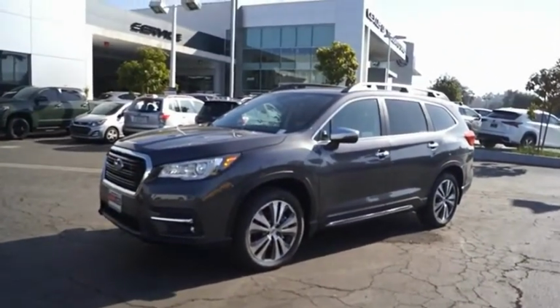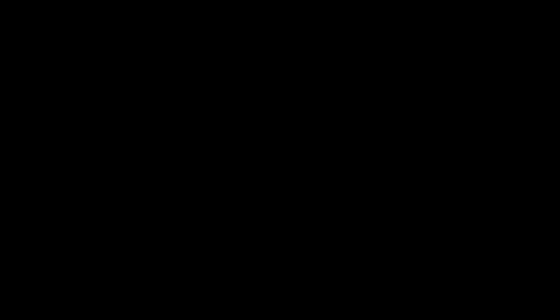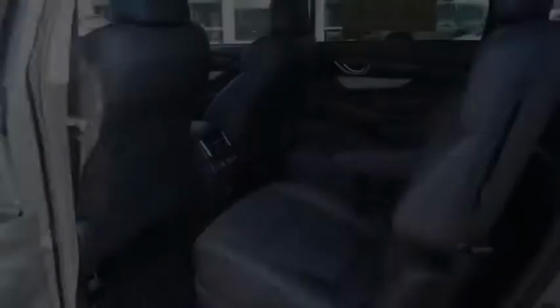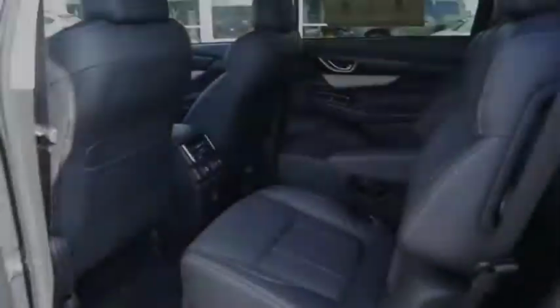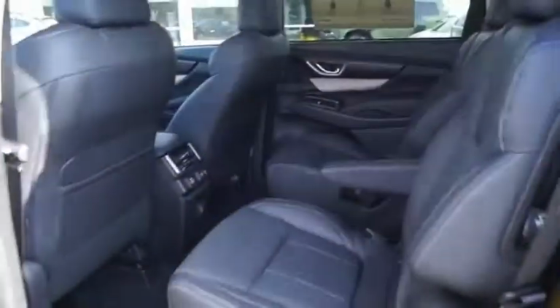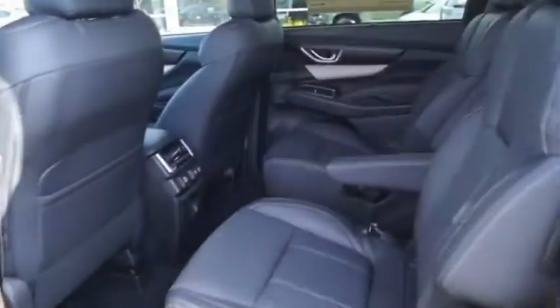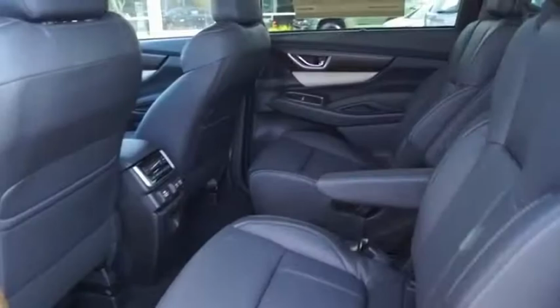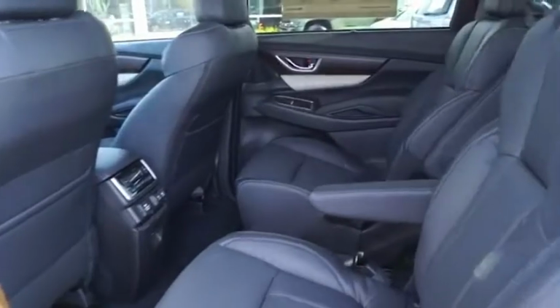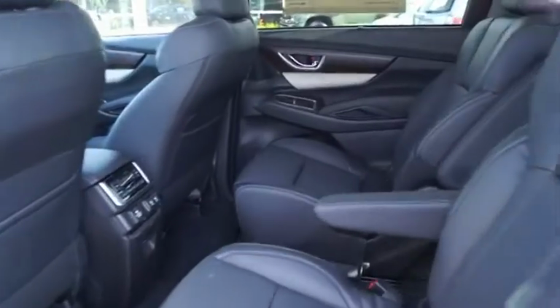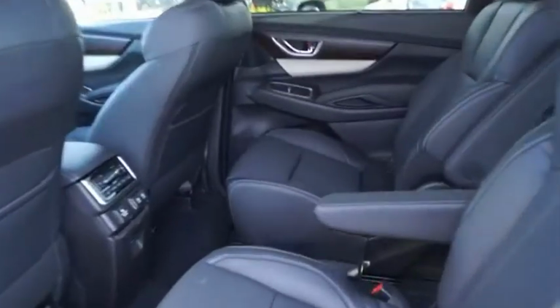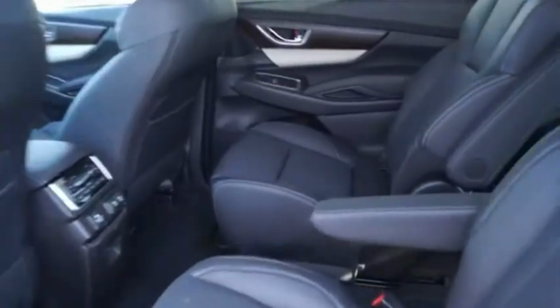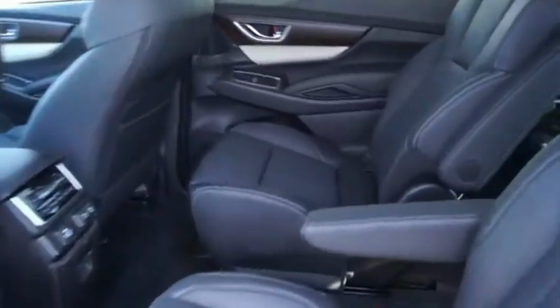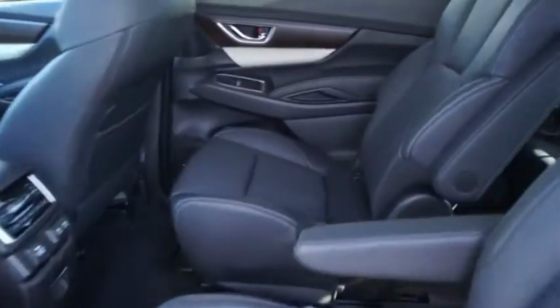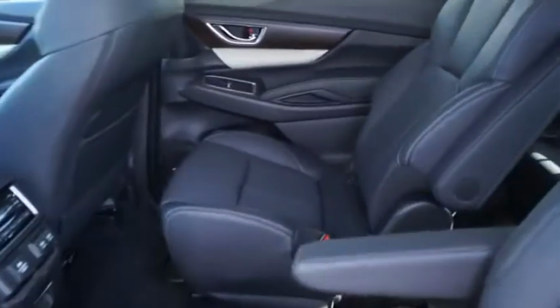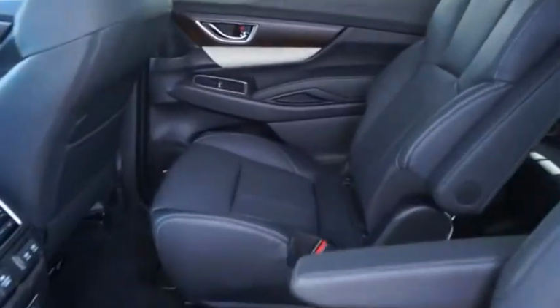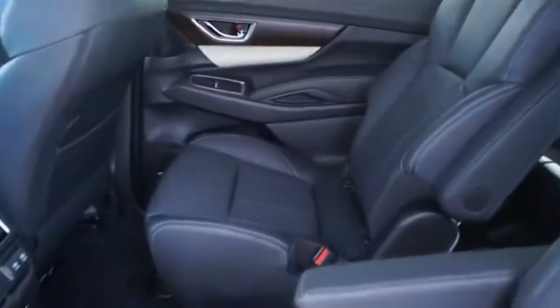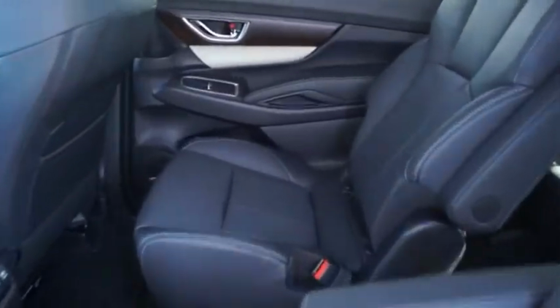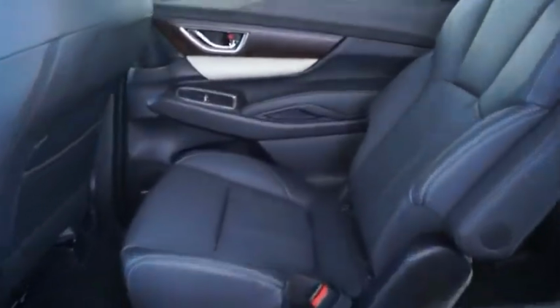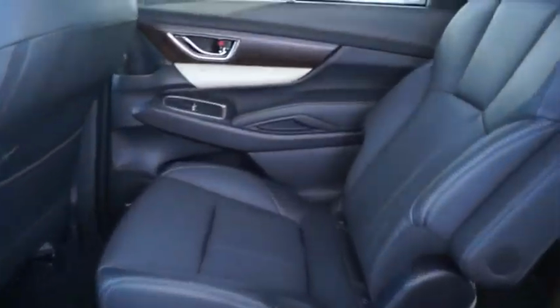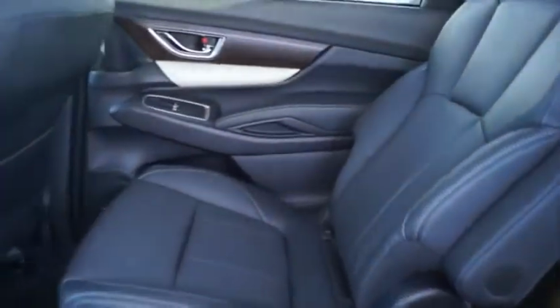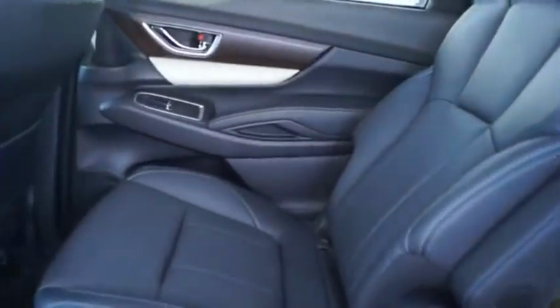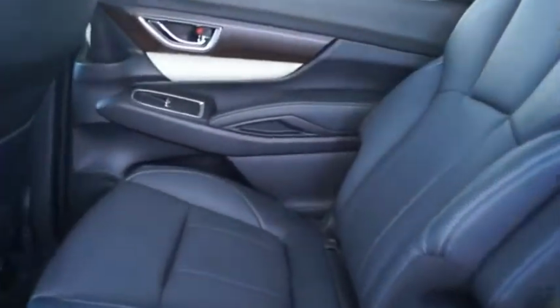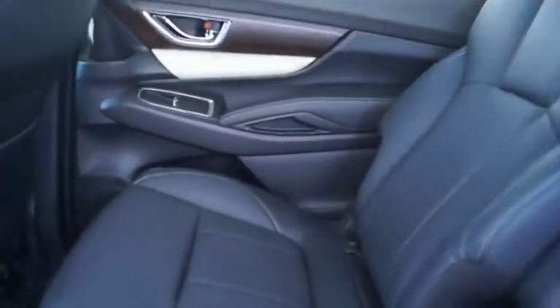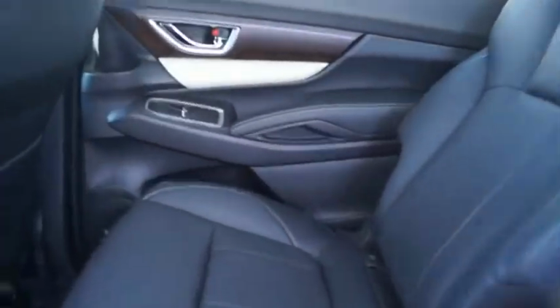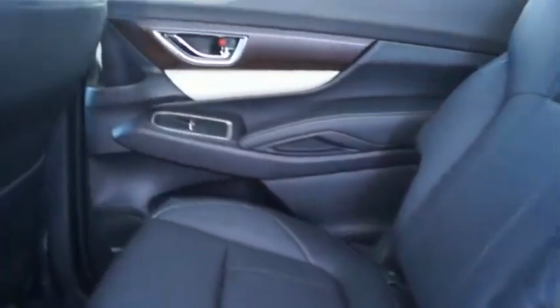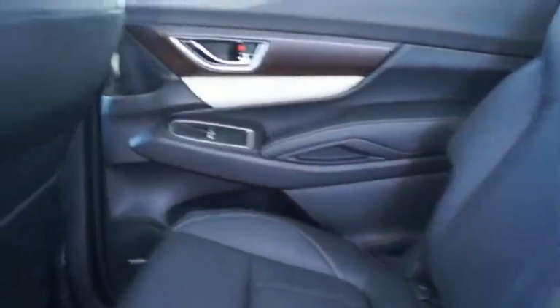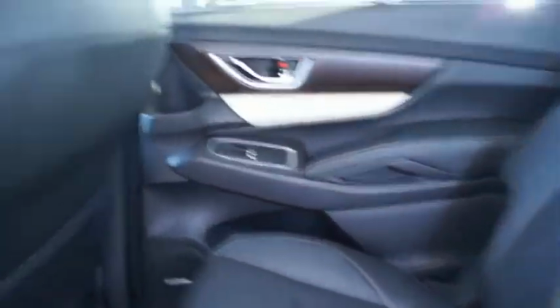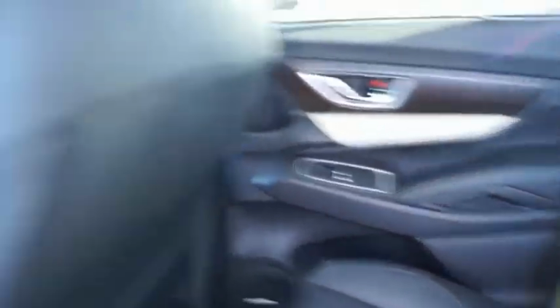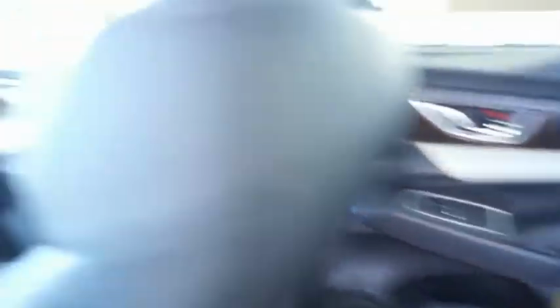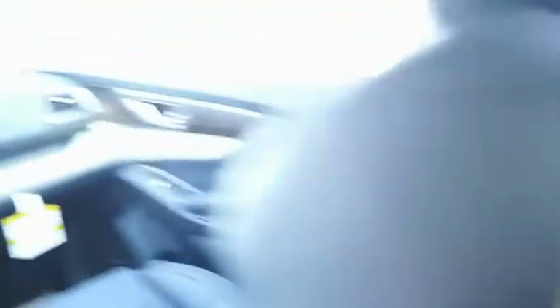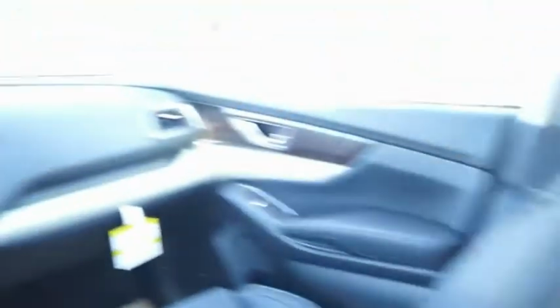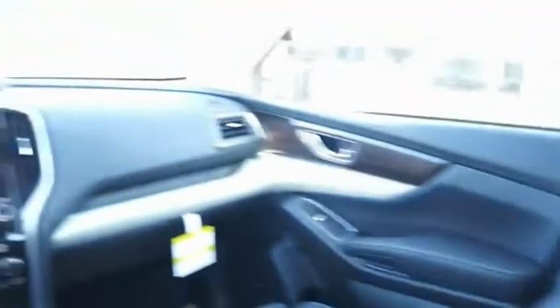This beauty will make even your house keys jealous. Drive it today. Thank you.